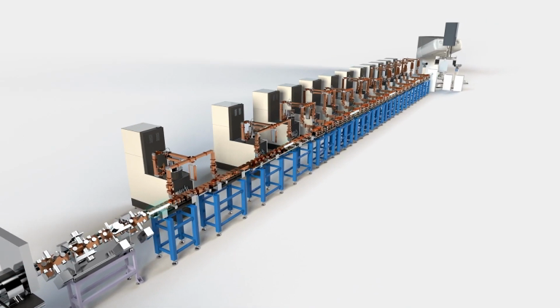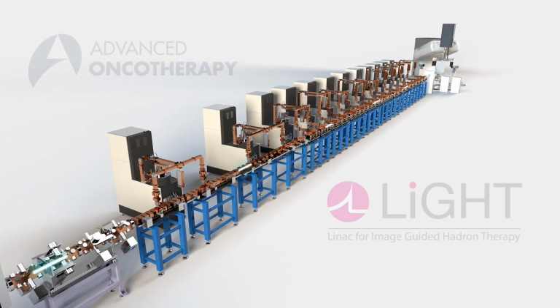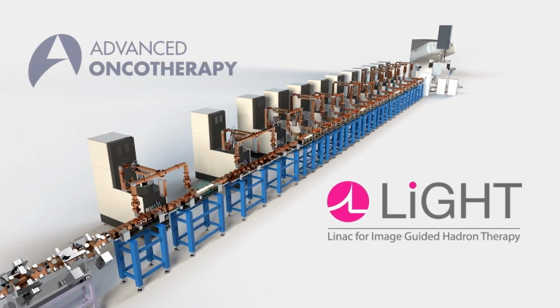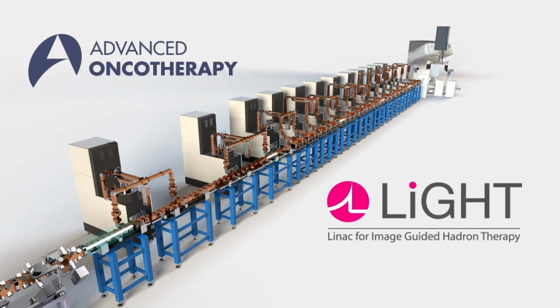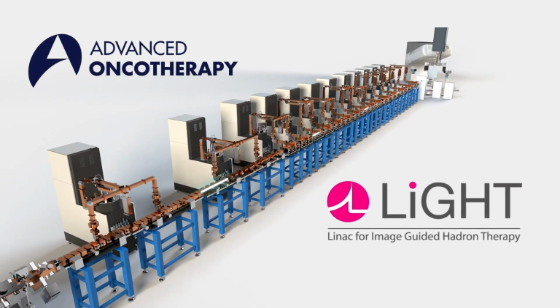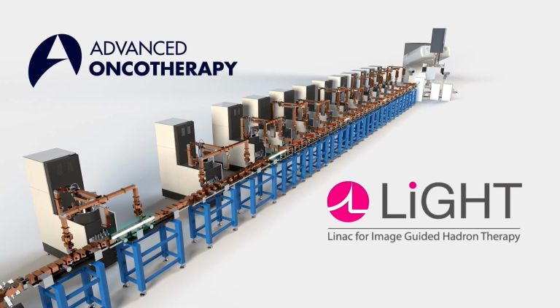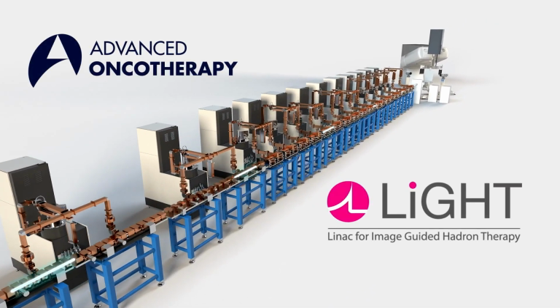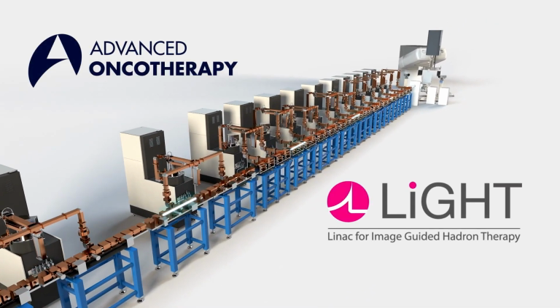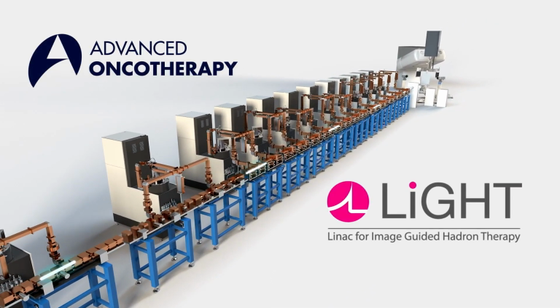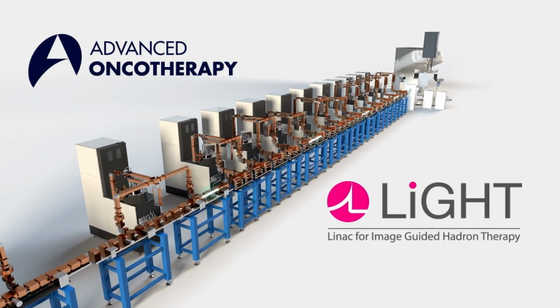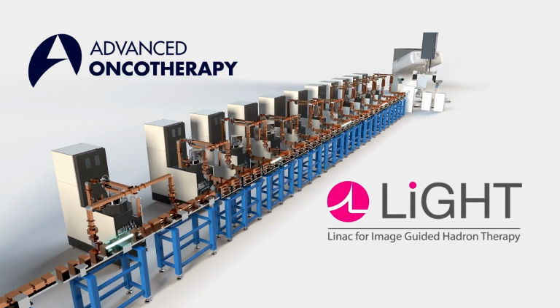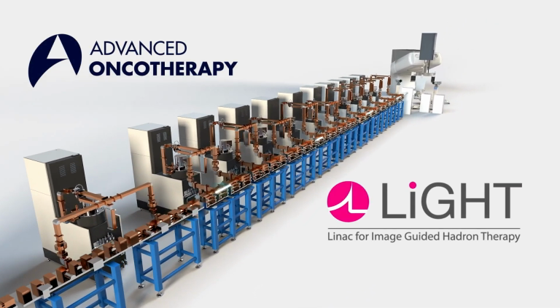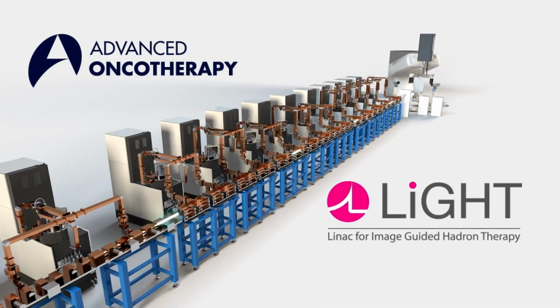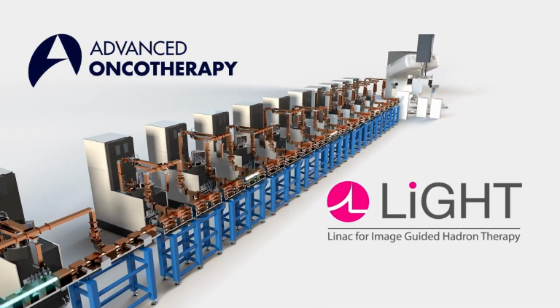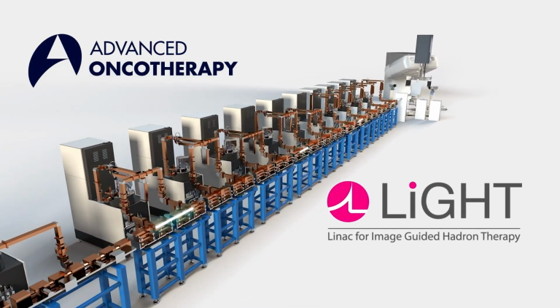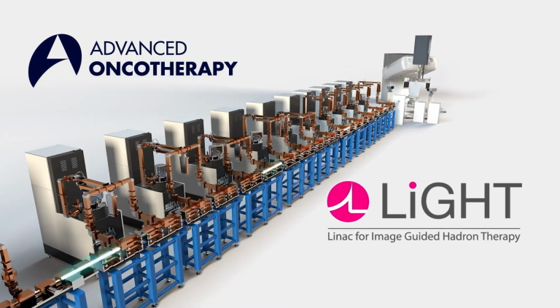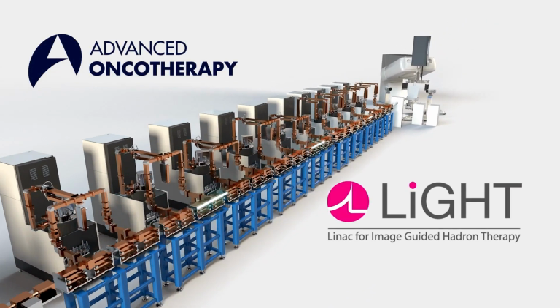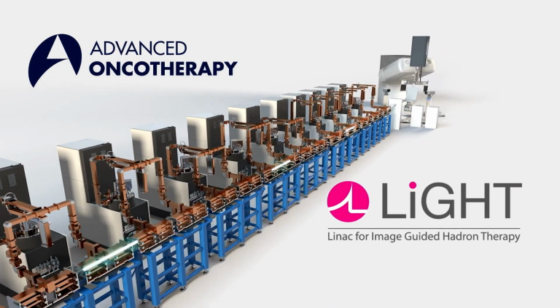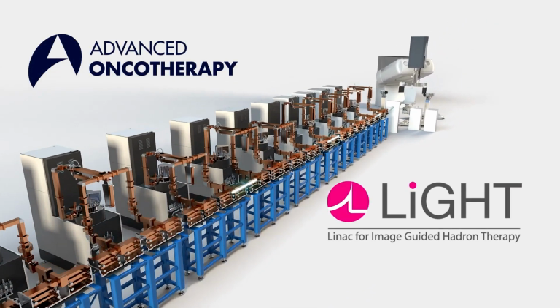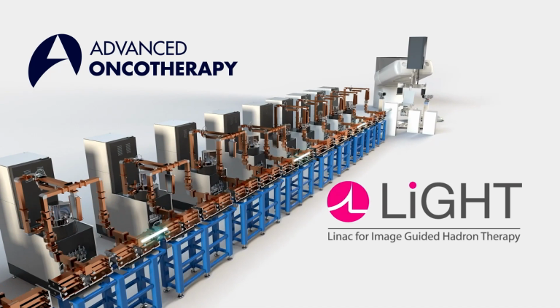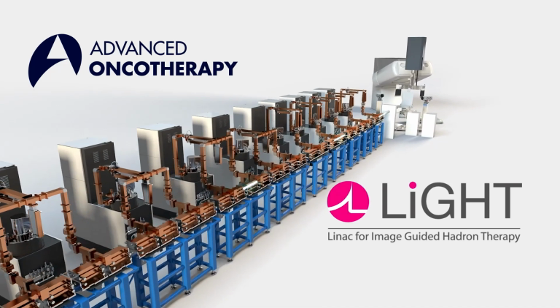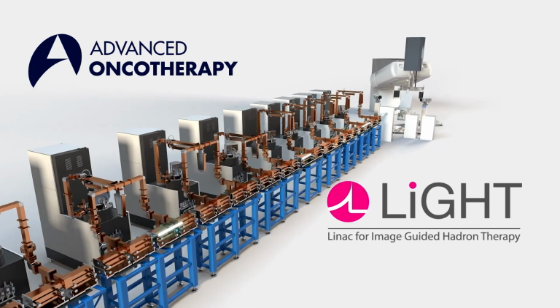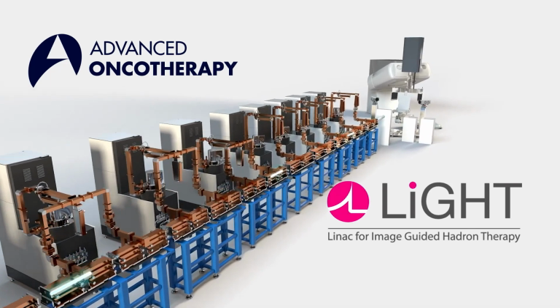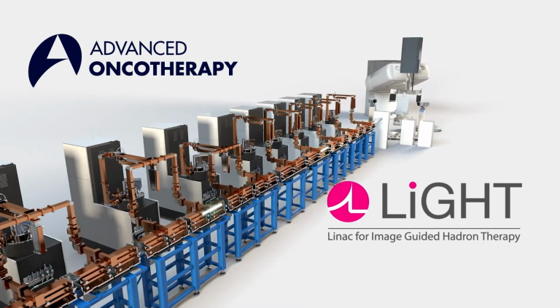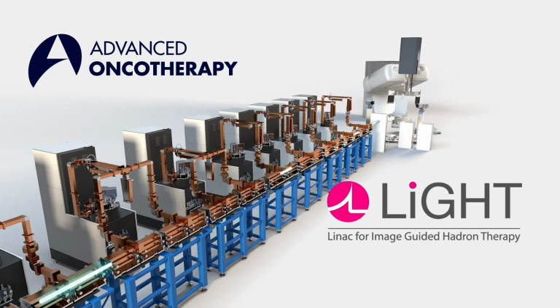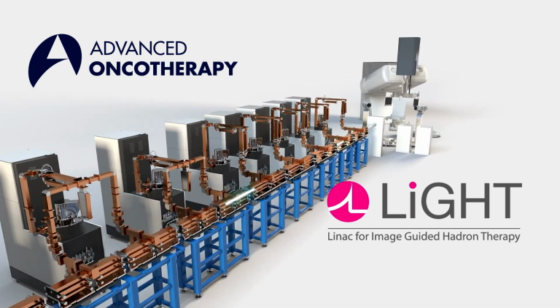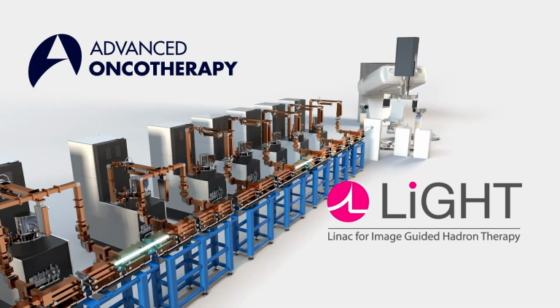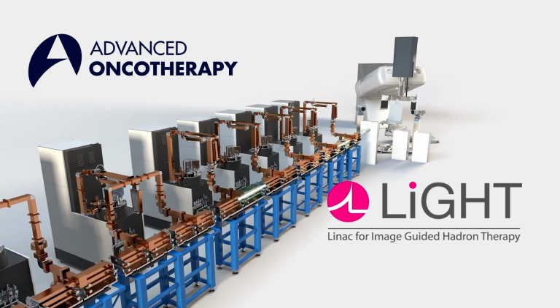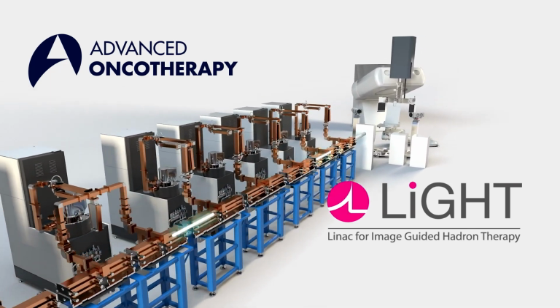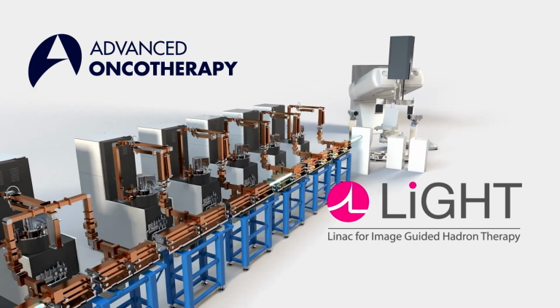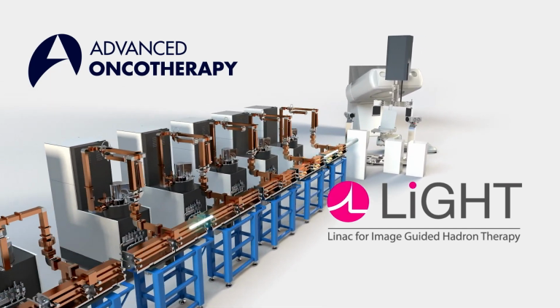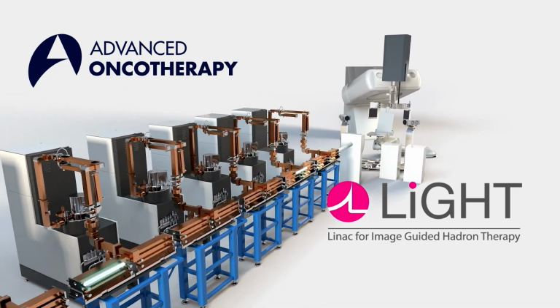LIGHT, from Advanced Oncotherapy. Democratizing access to proton therapy worldwide.